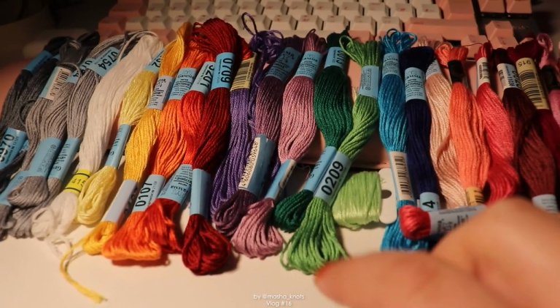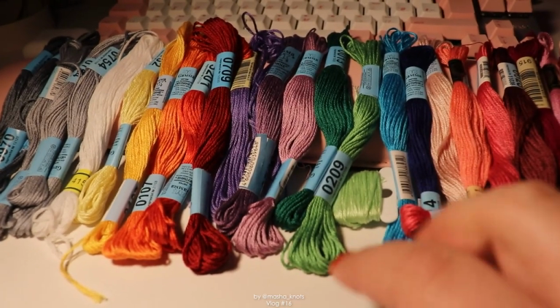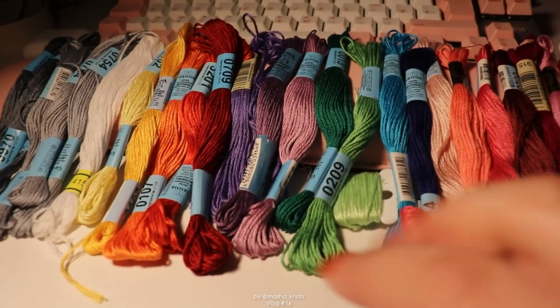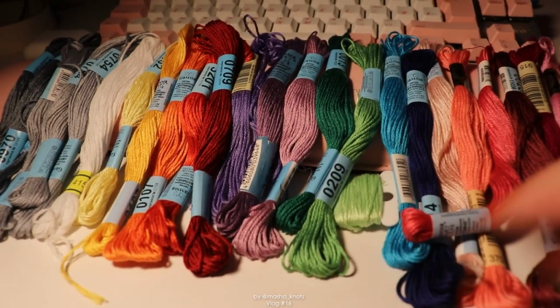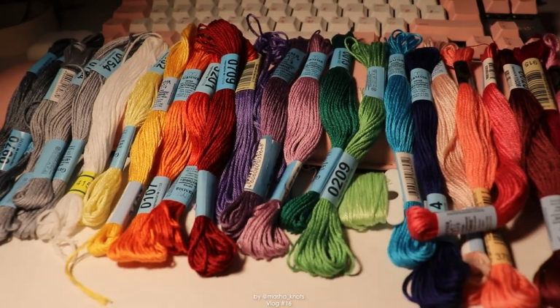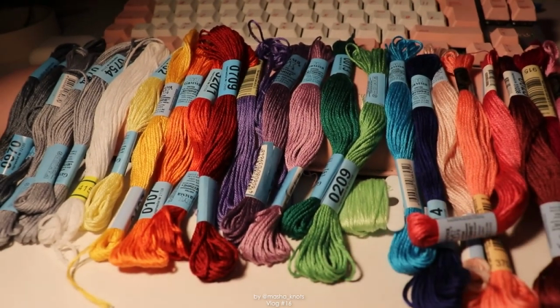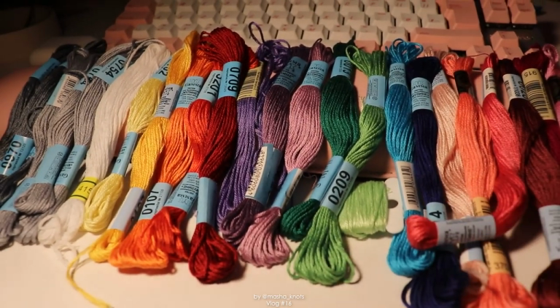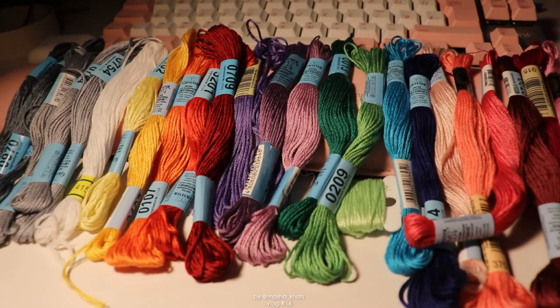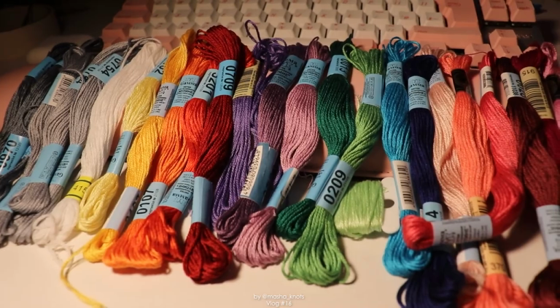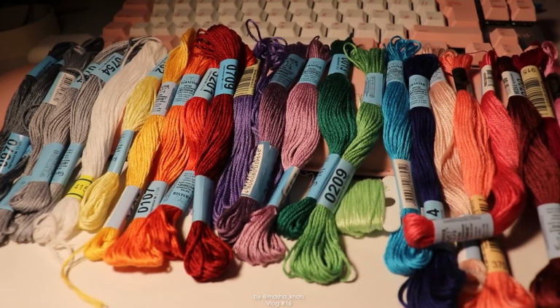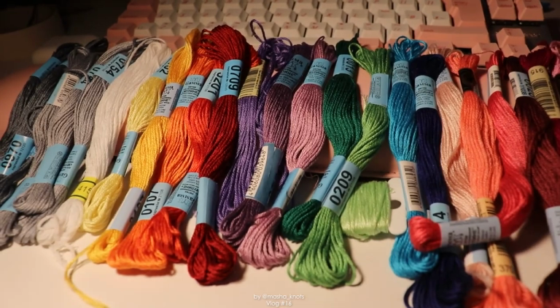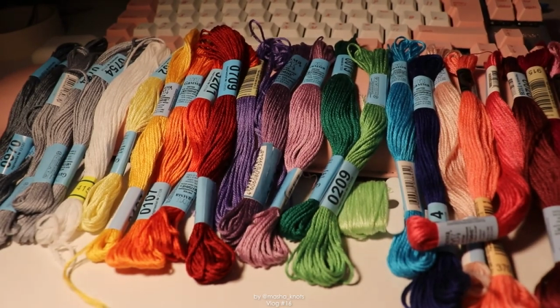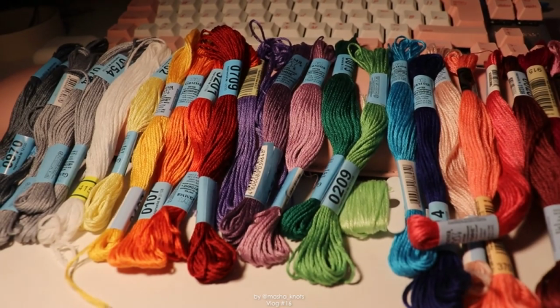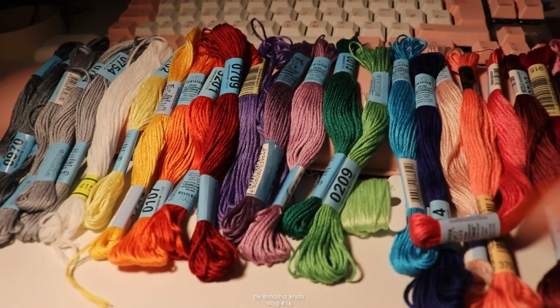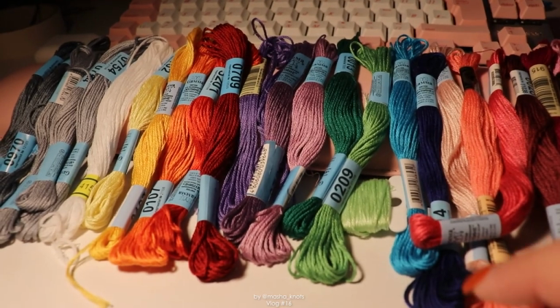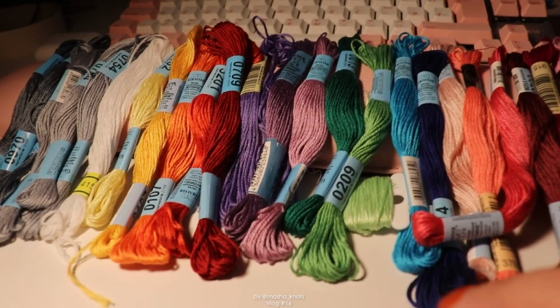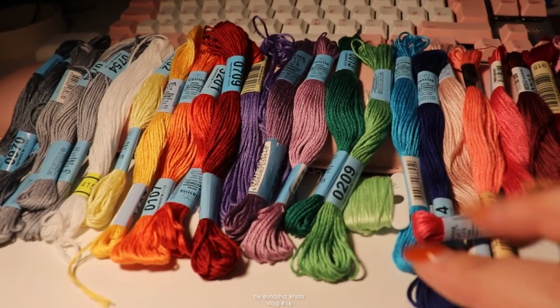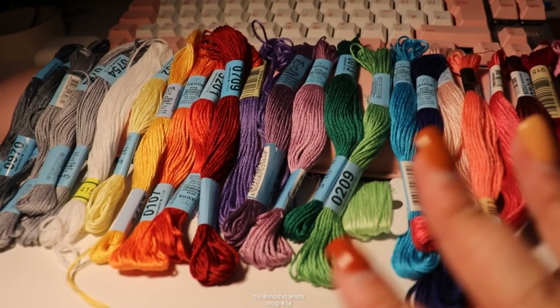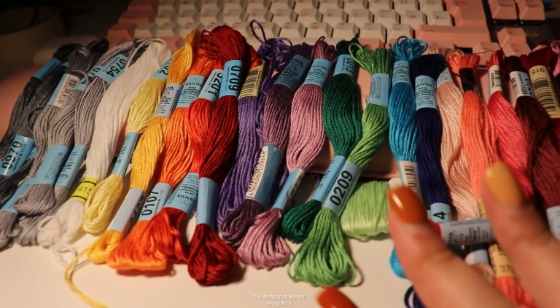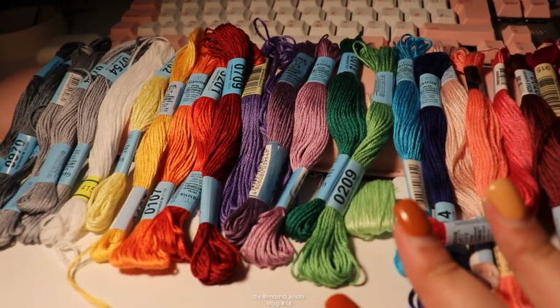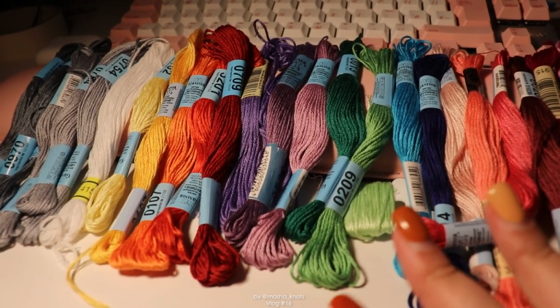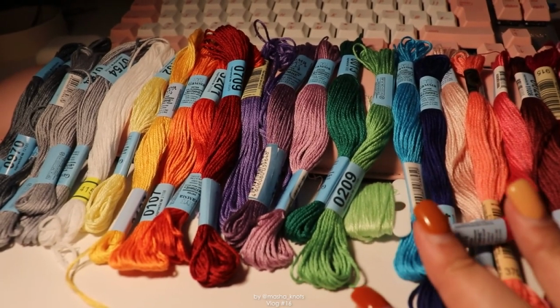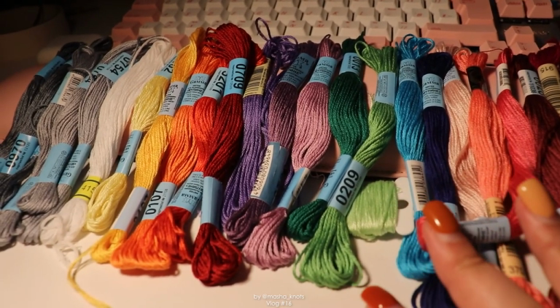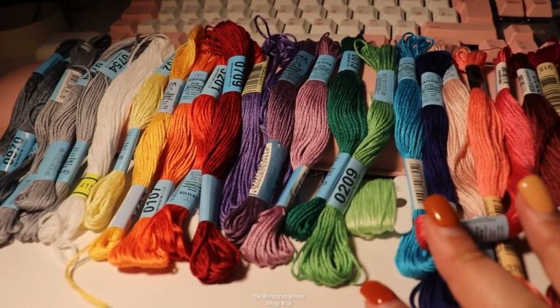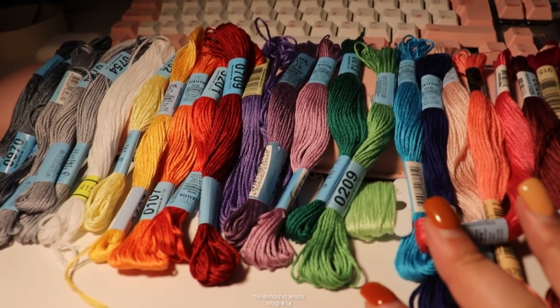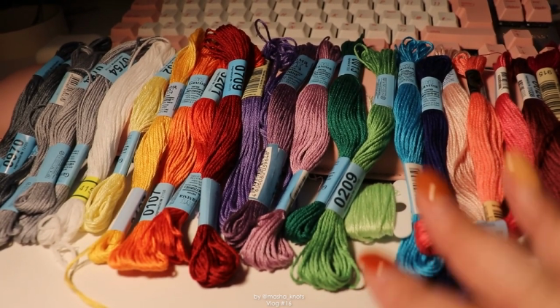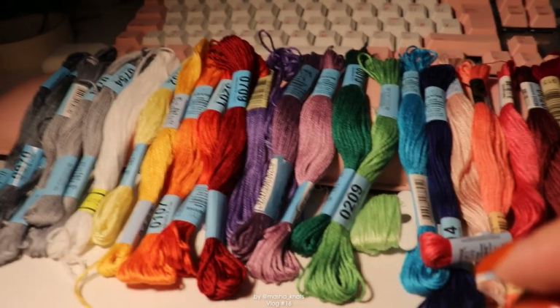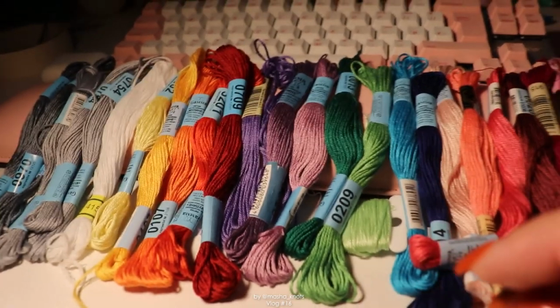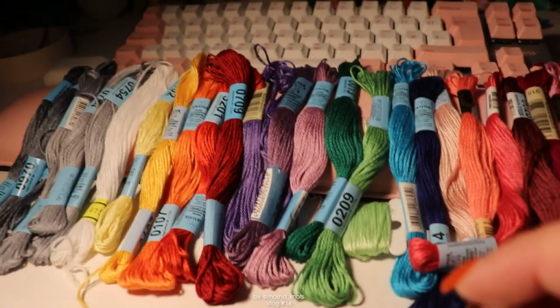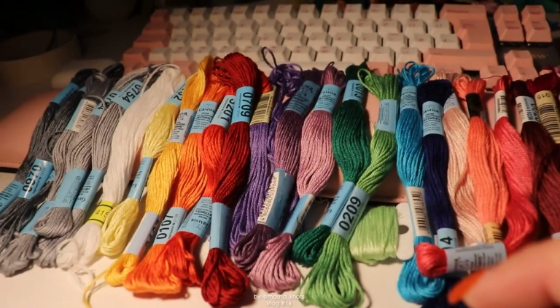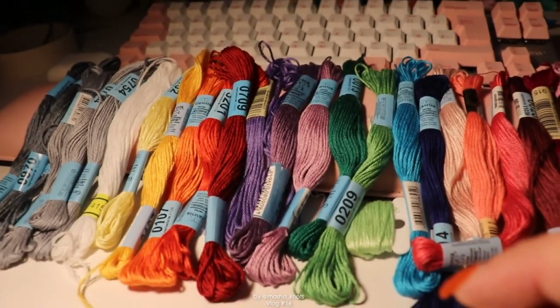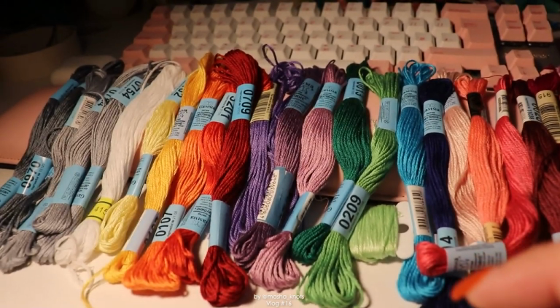It shouldn't be too much — the pattern itself is 50 by 58. I'm going to make it into a wall hanging and see how I get along.